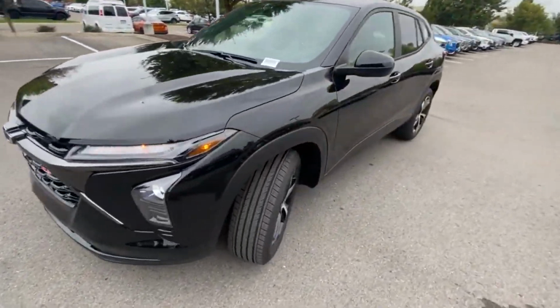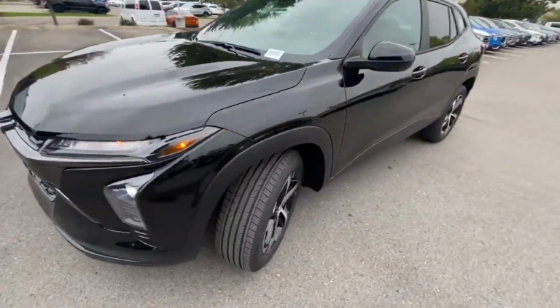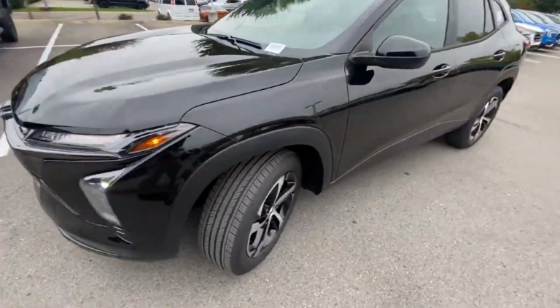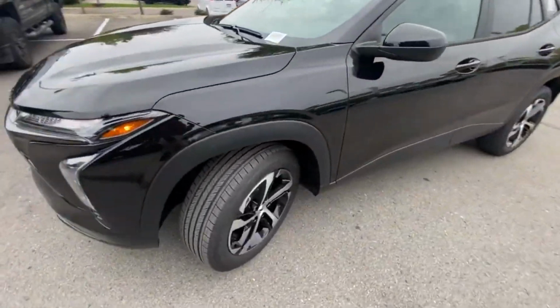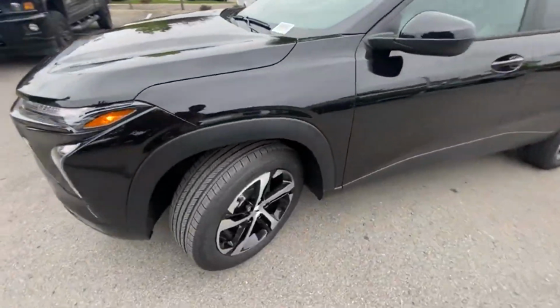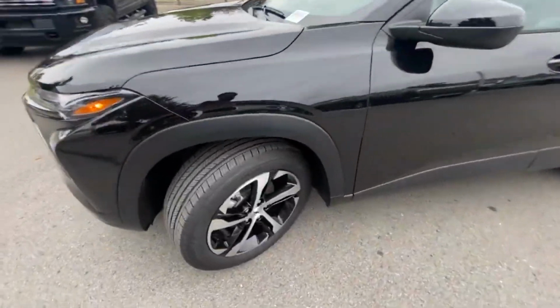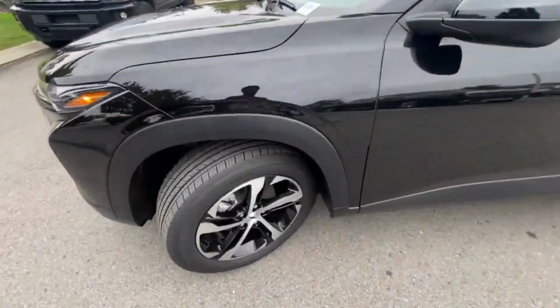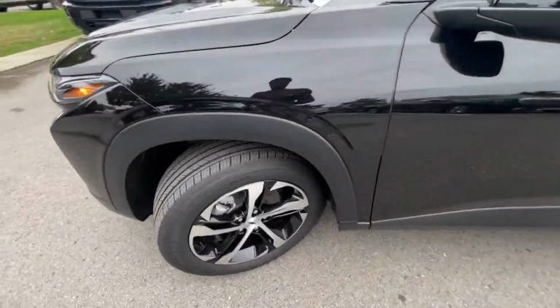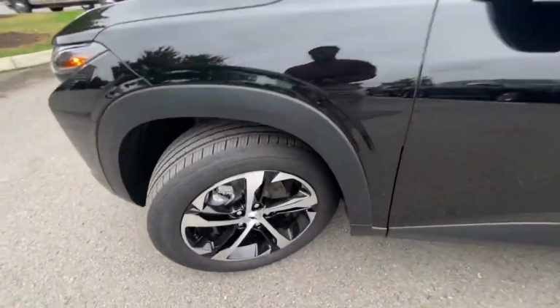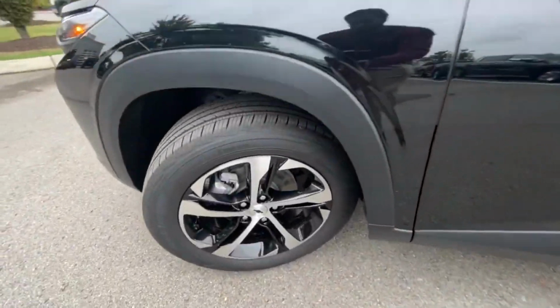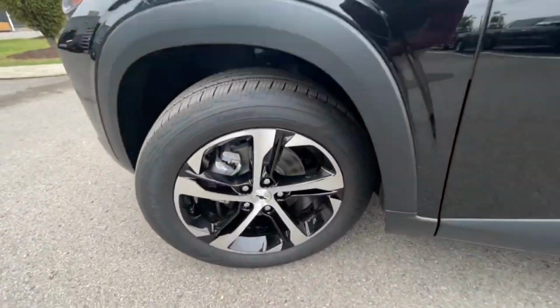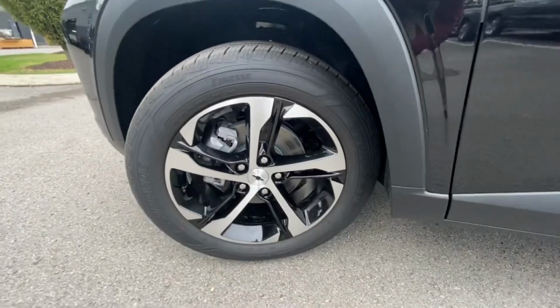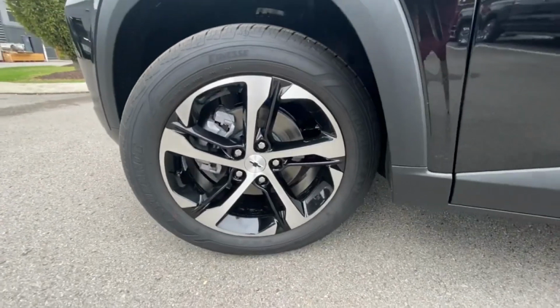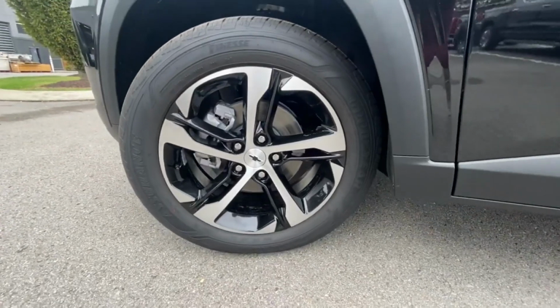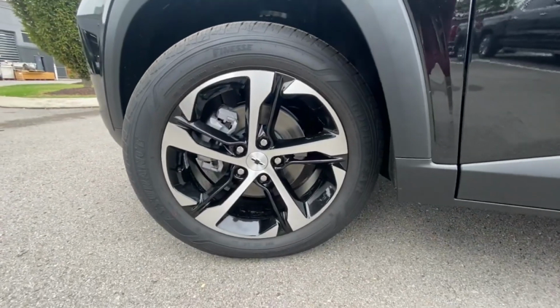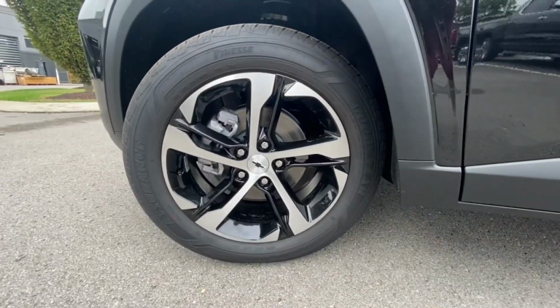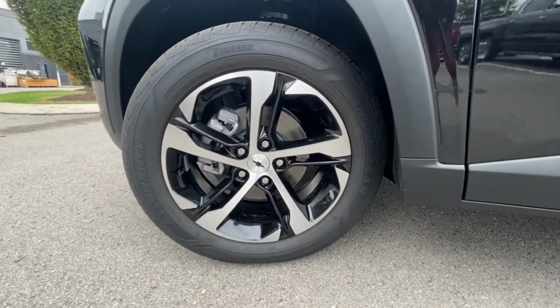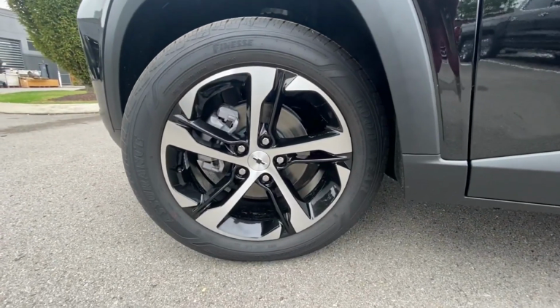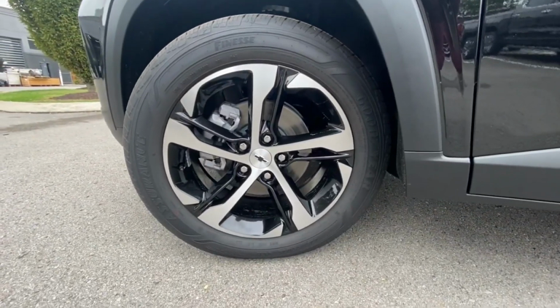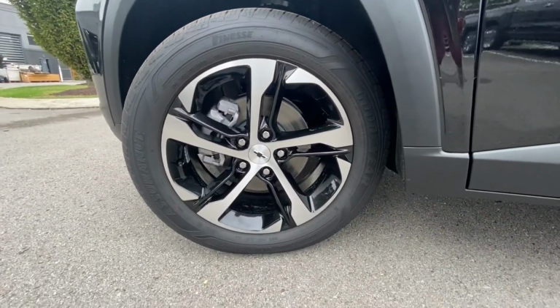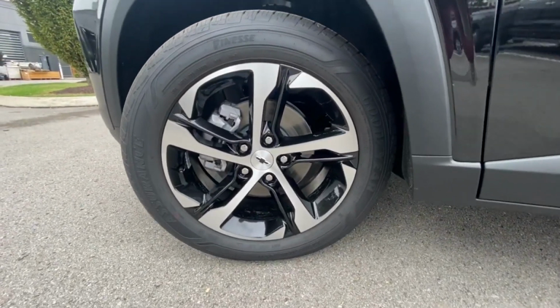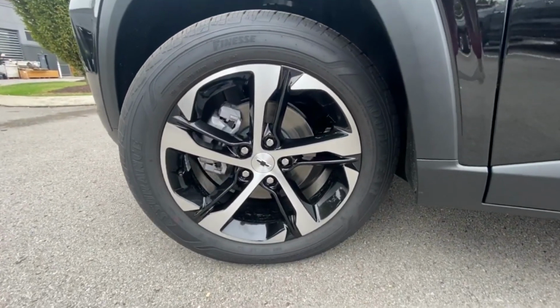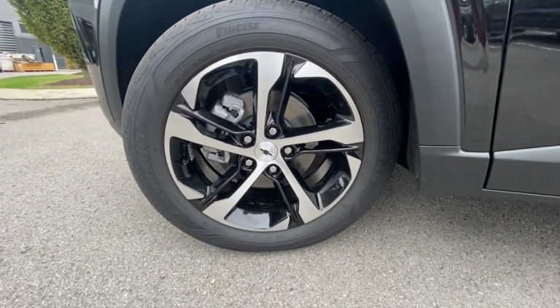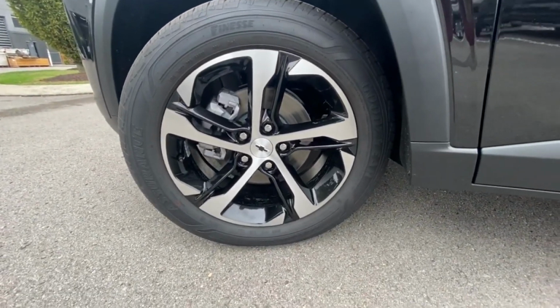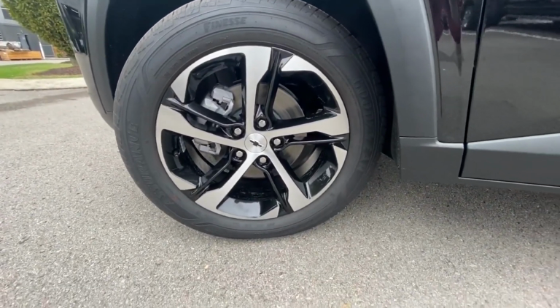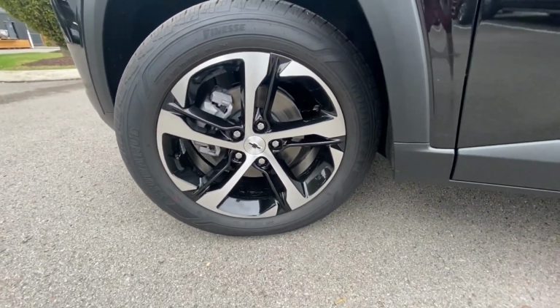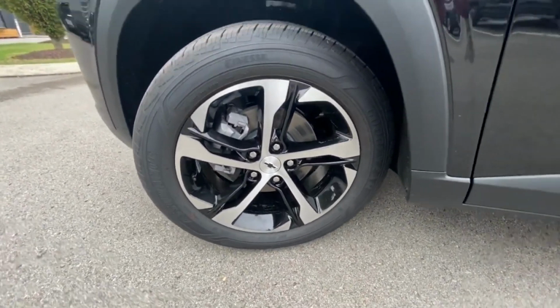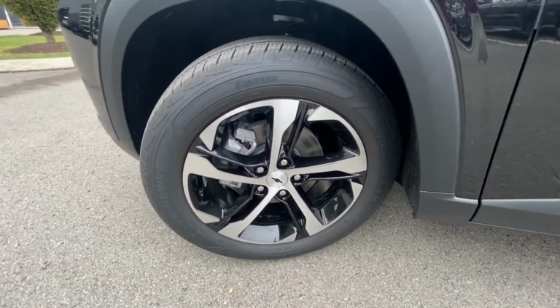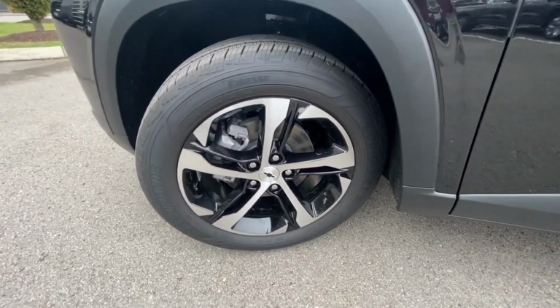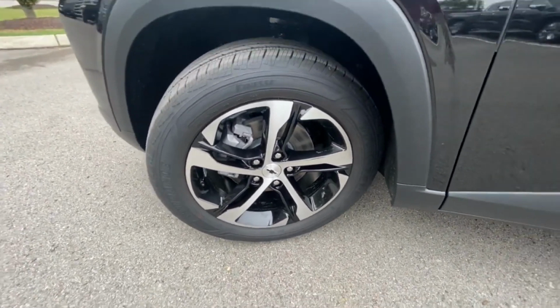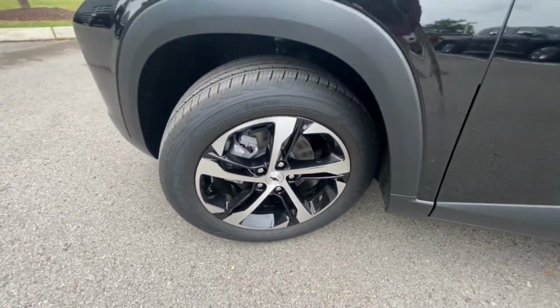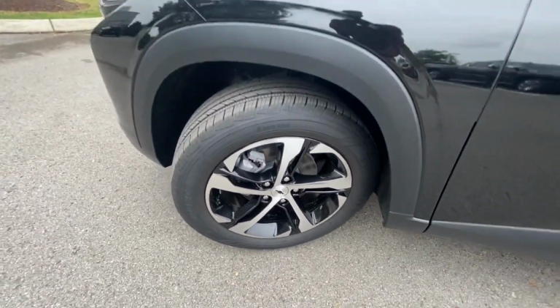Around to the wheels here, these are 18-inch machined alloy wheels. They look fantastic as well. I love the color combo there.